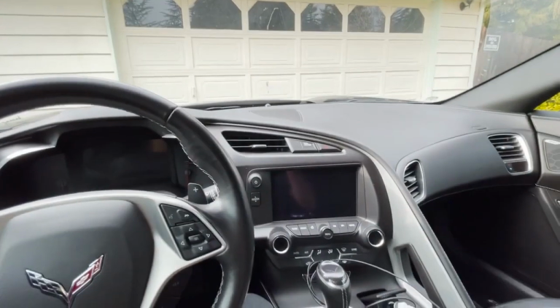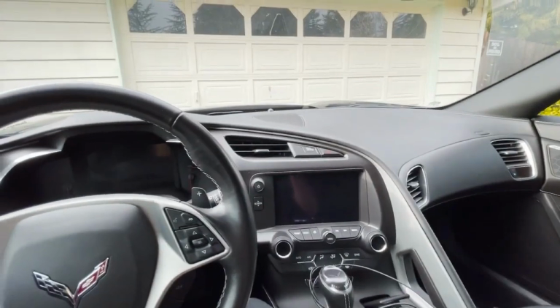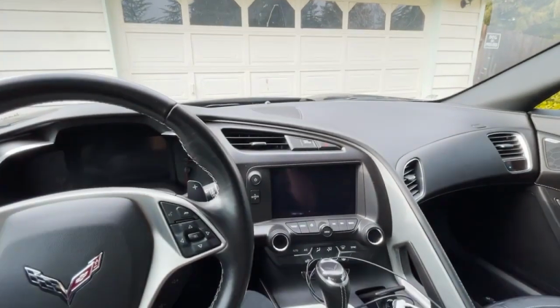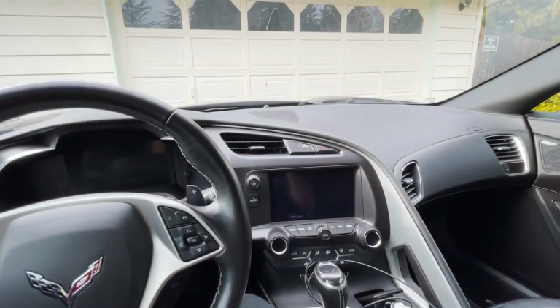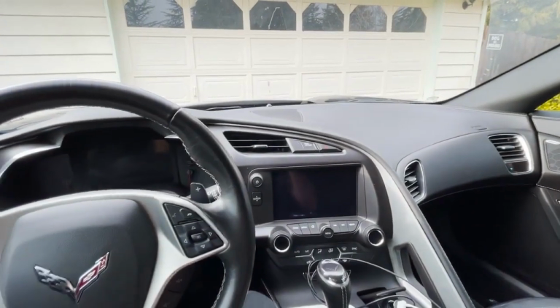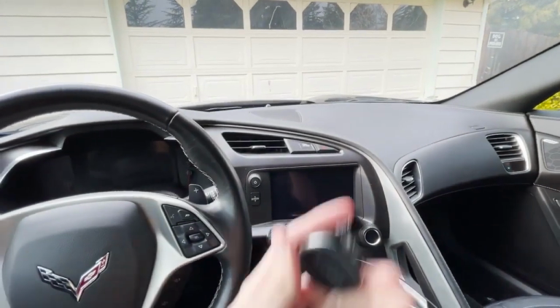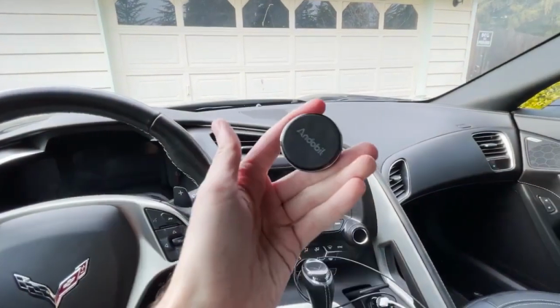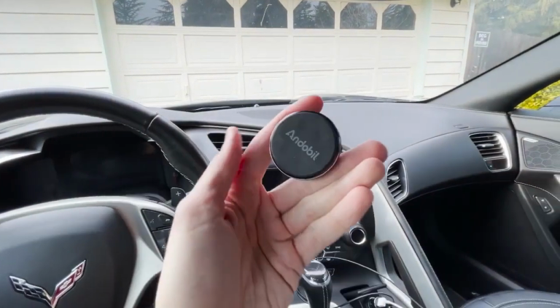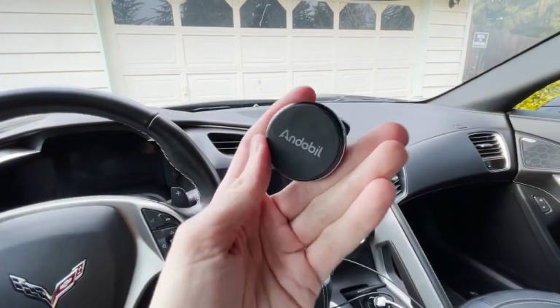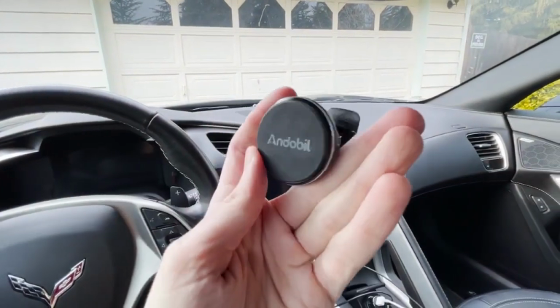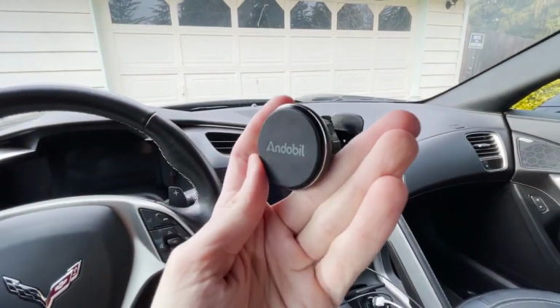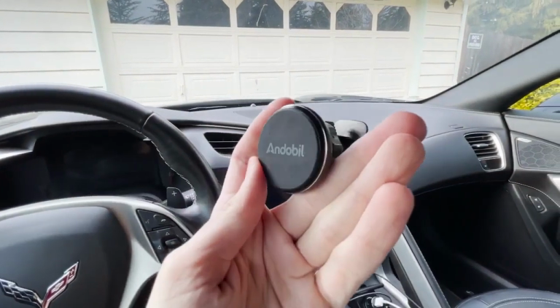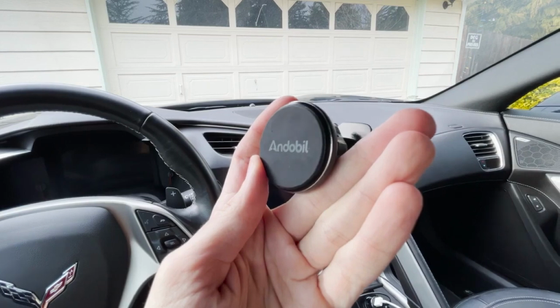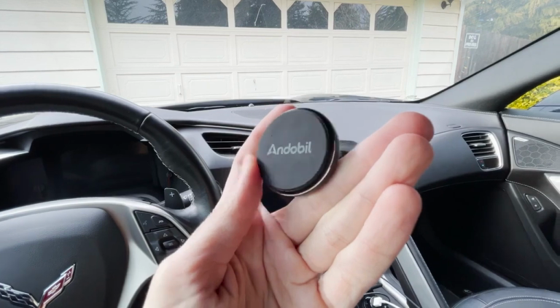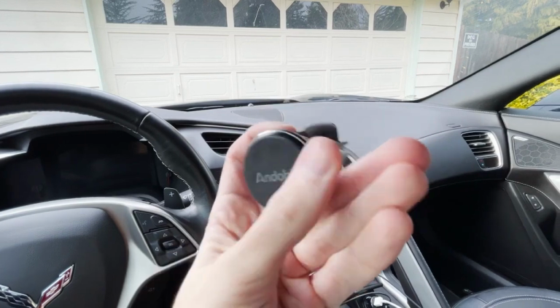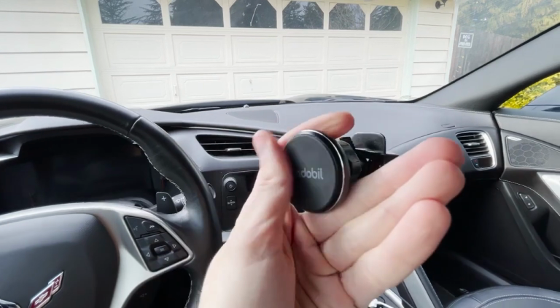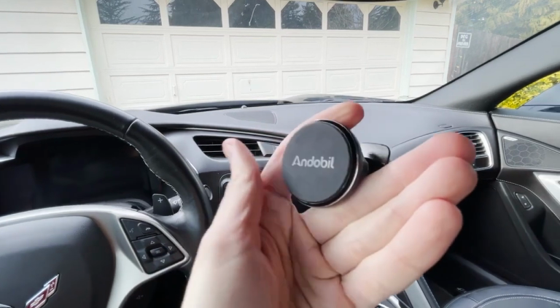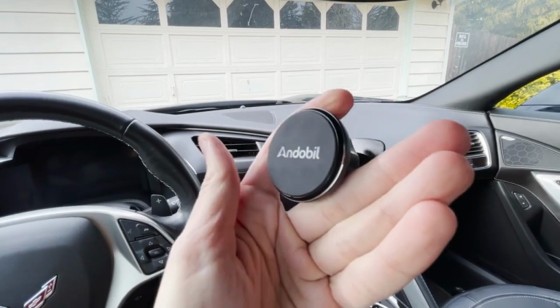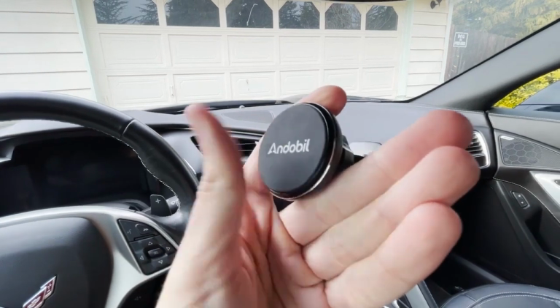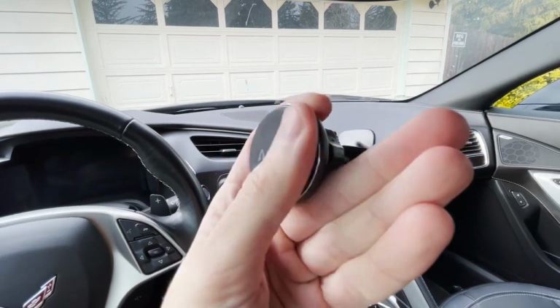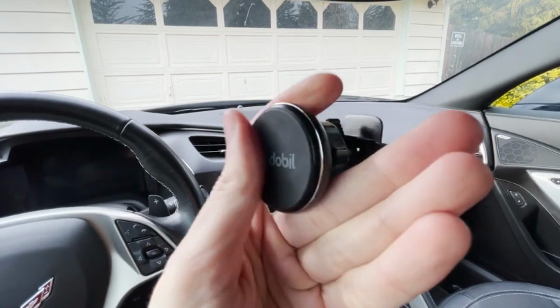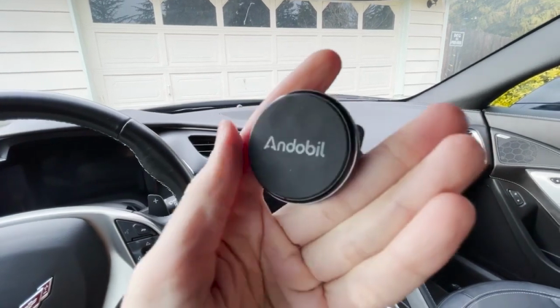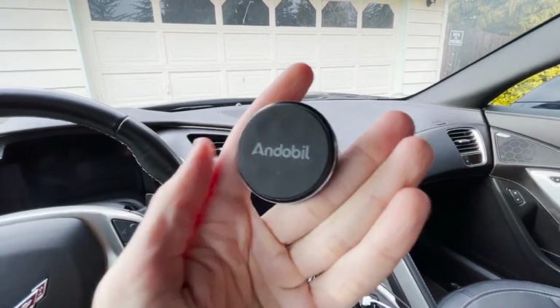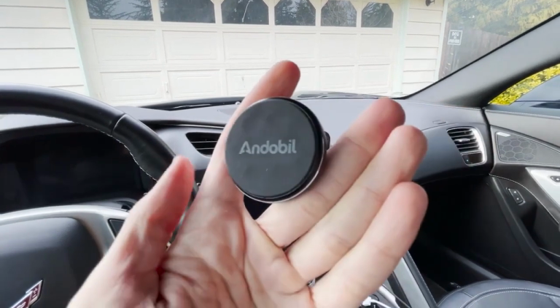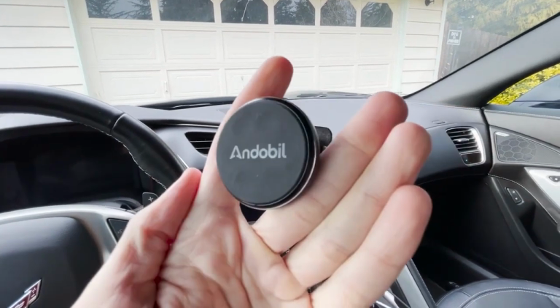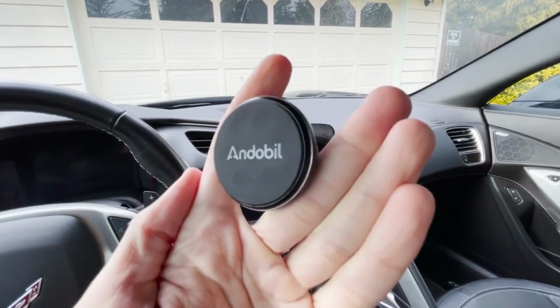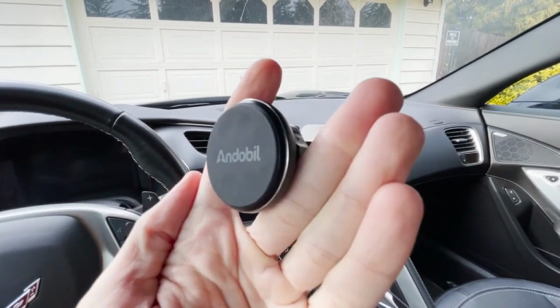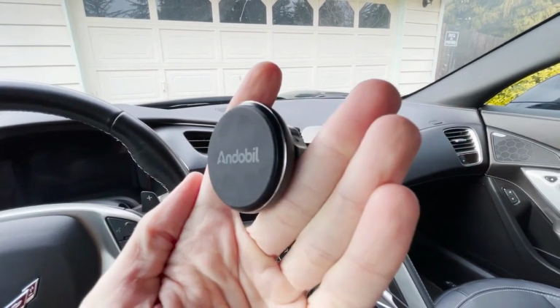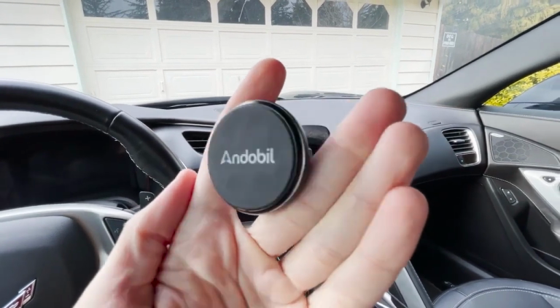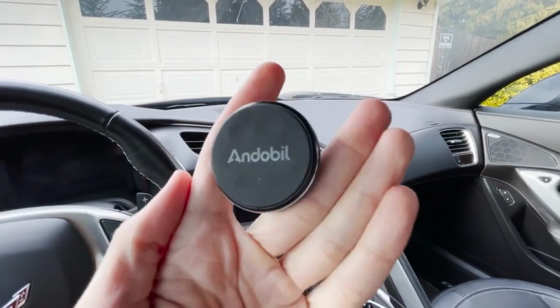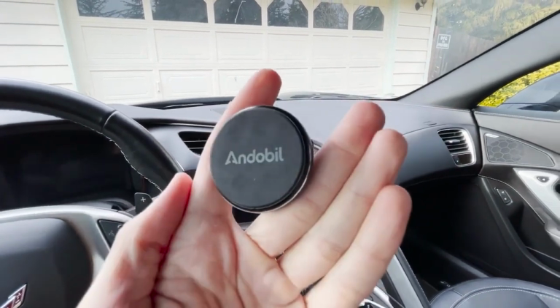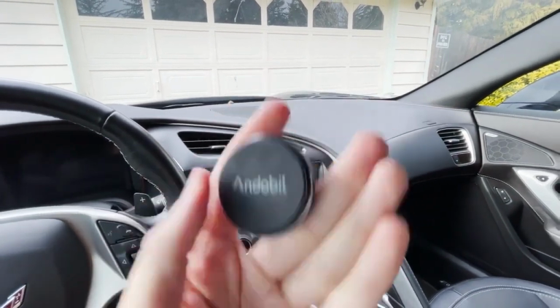Let's set this device up. I'm going to walk you through it and give you my general thoughts and impressions on how well this device works.